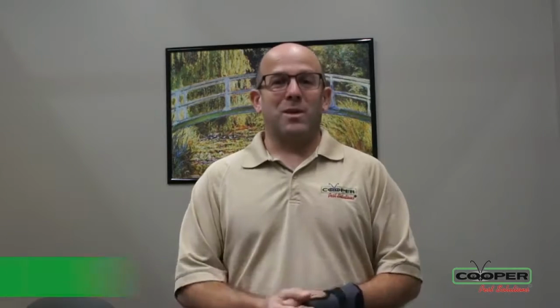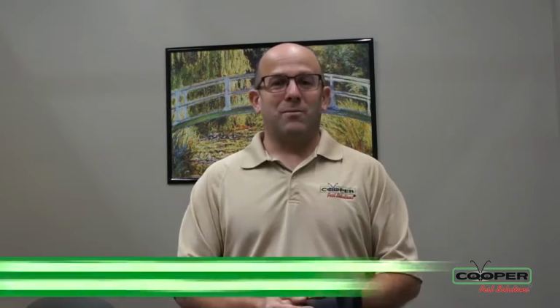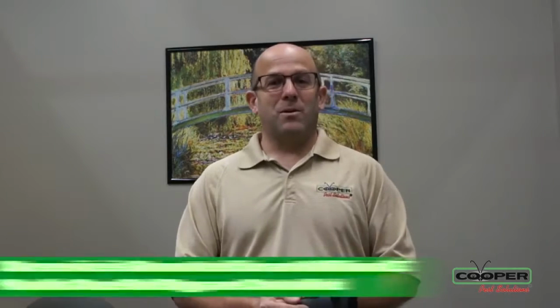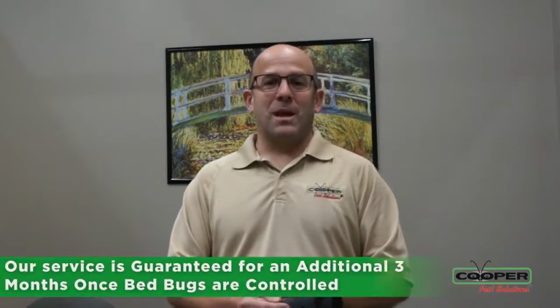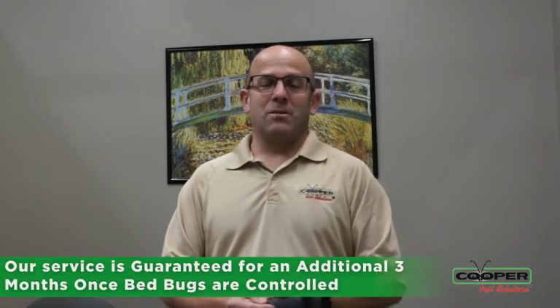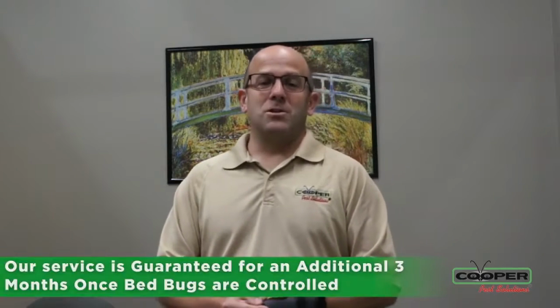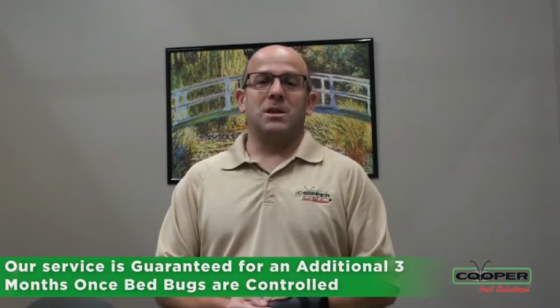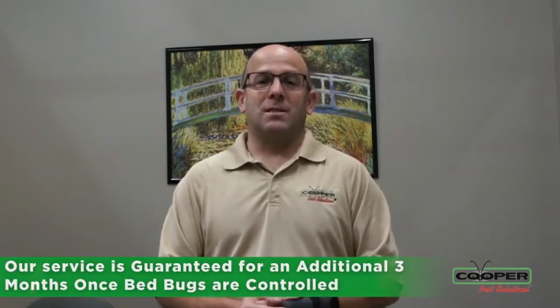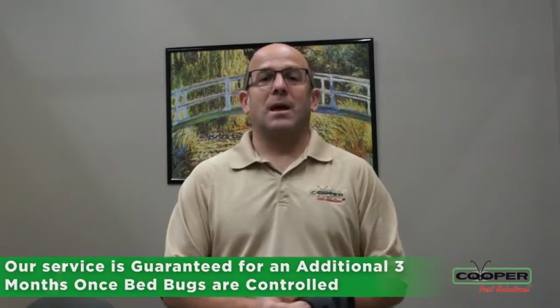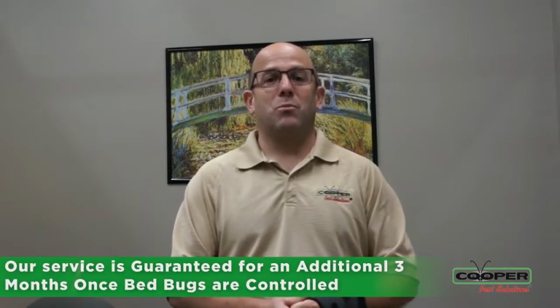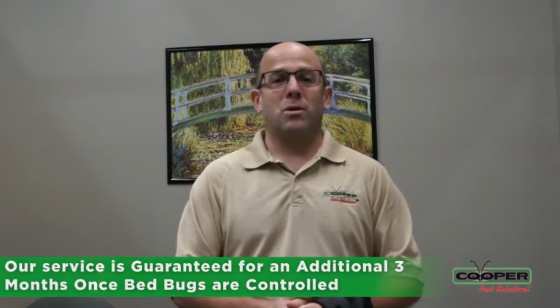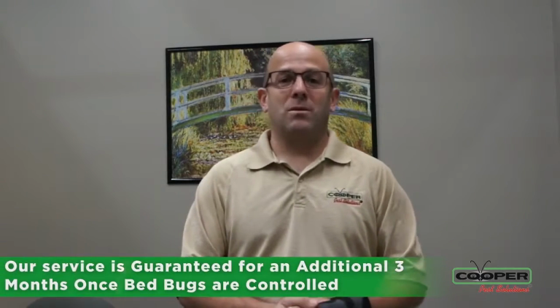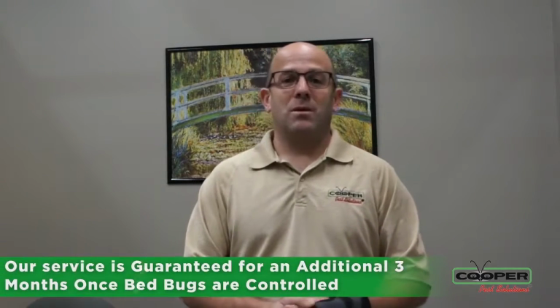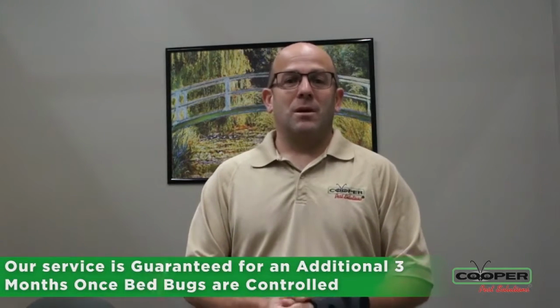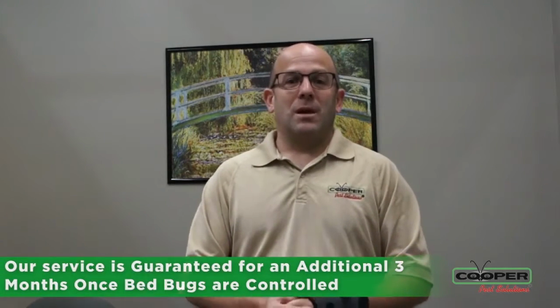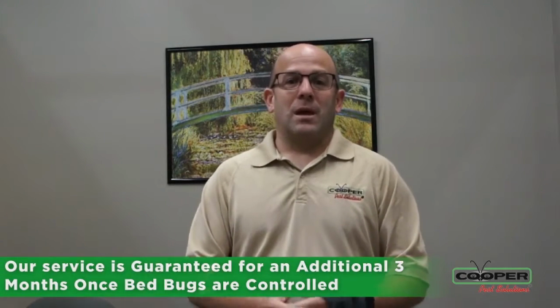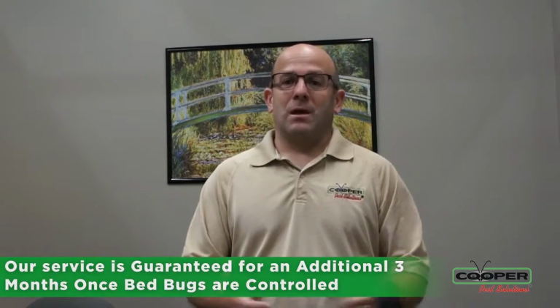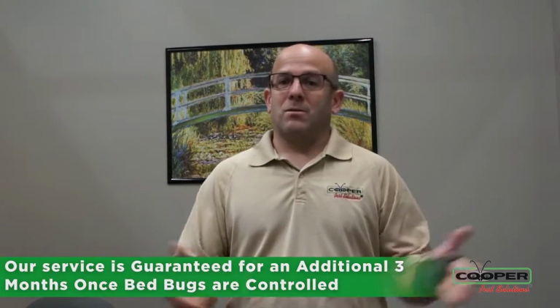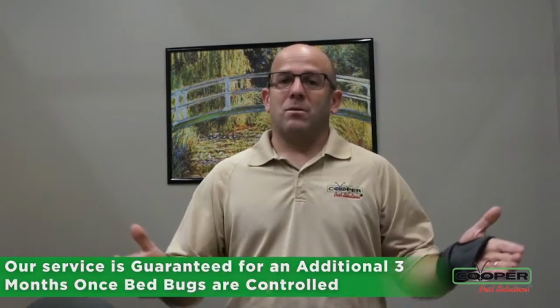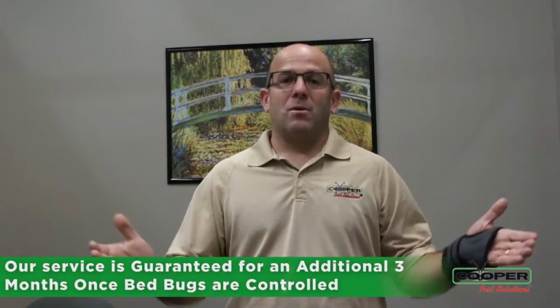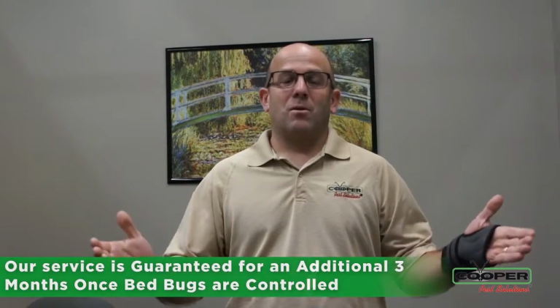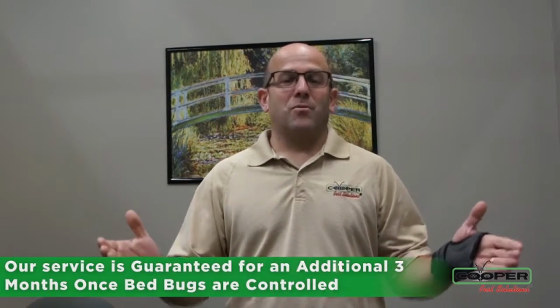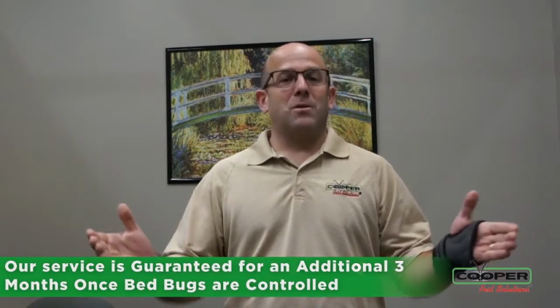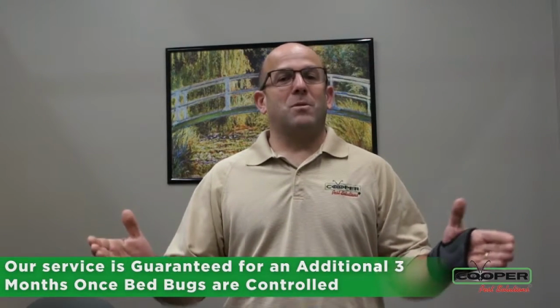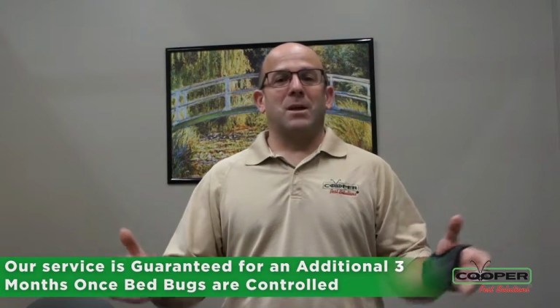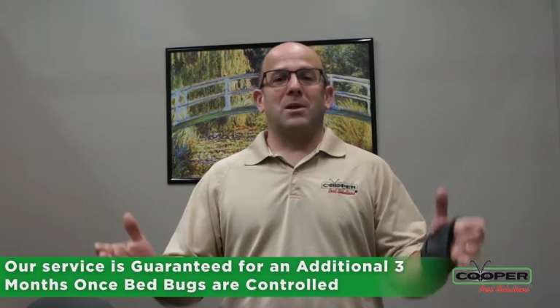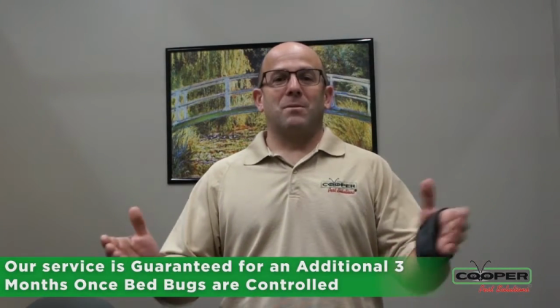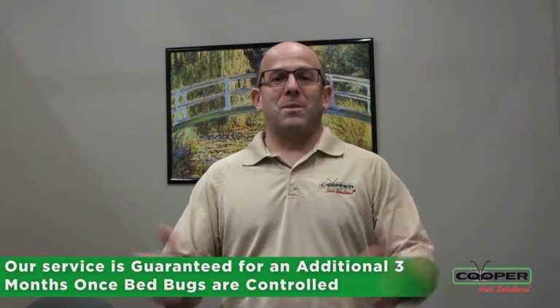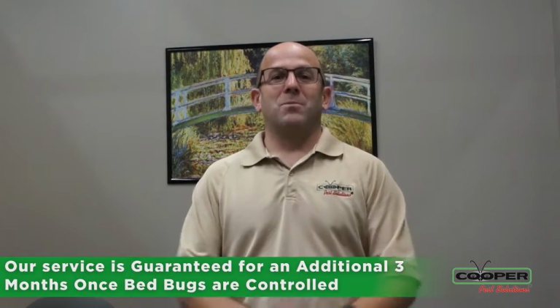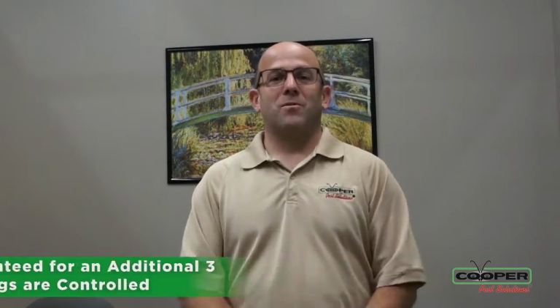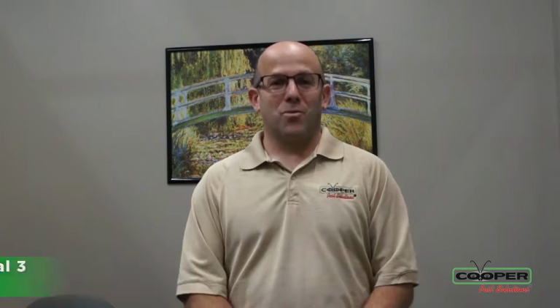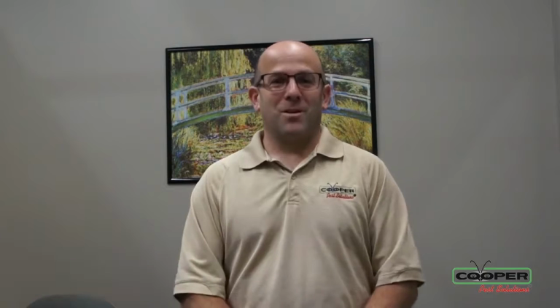We give you a guarantee at that point and hopefully you remain bed bug free.